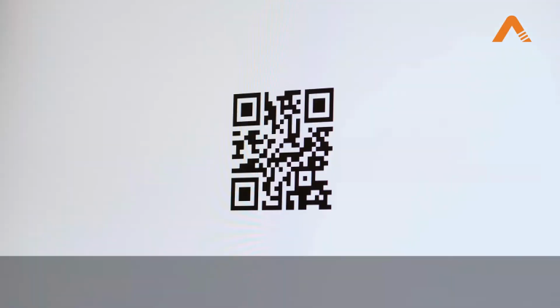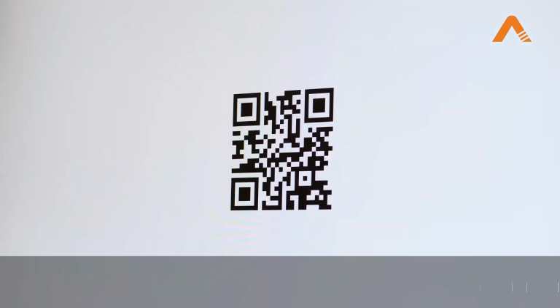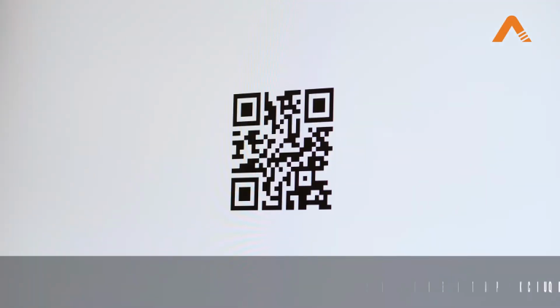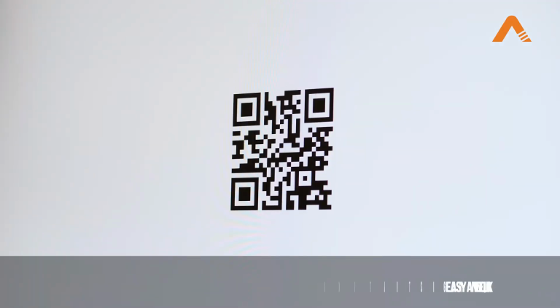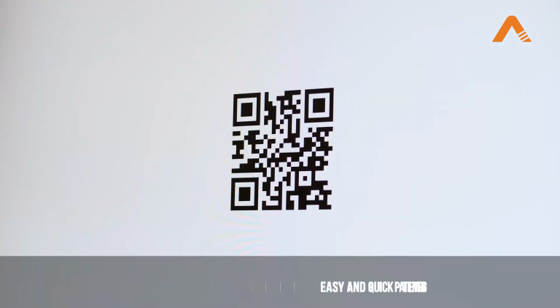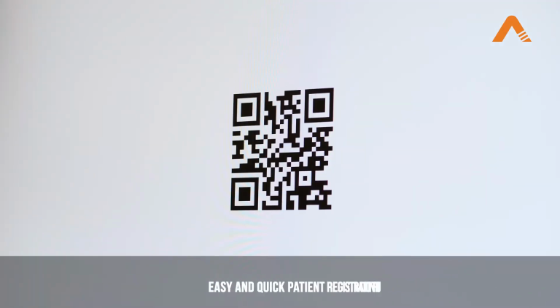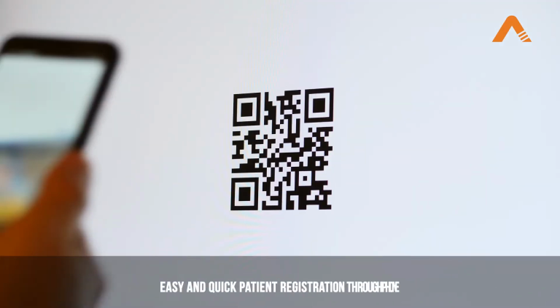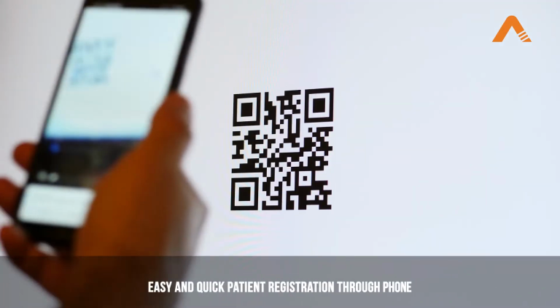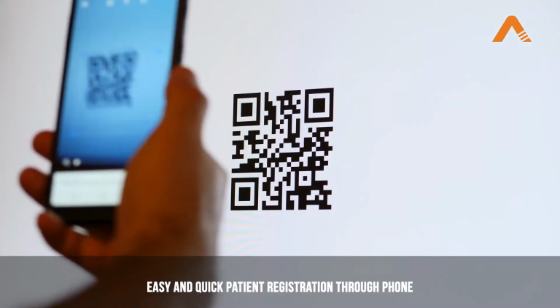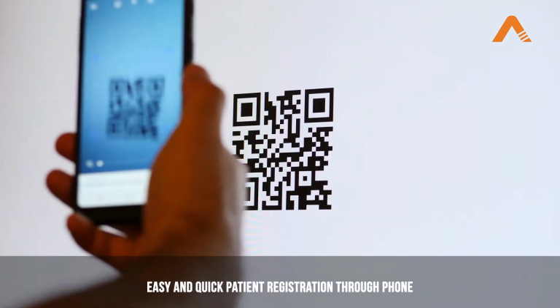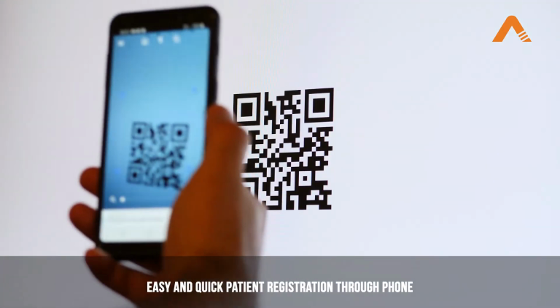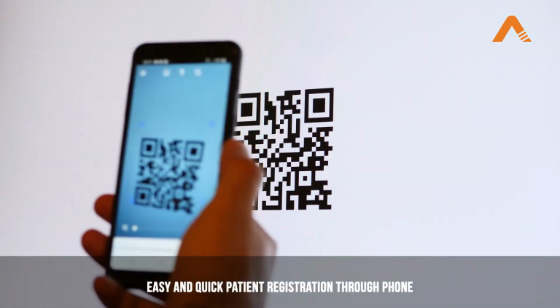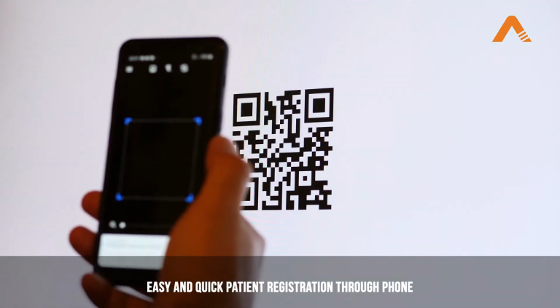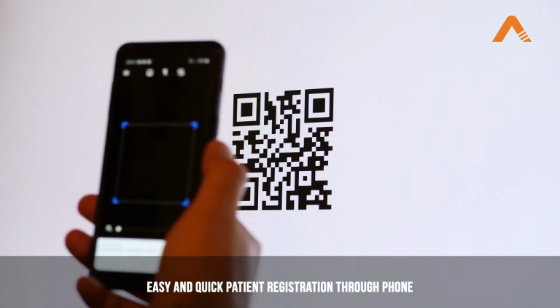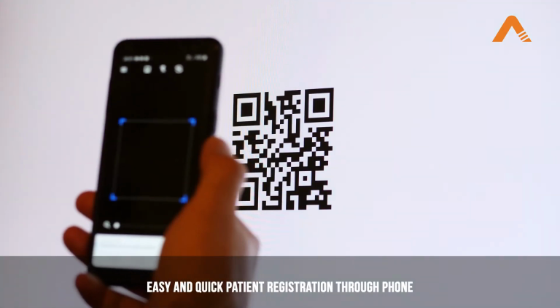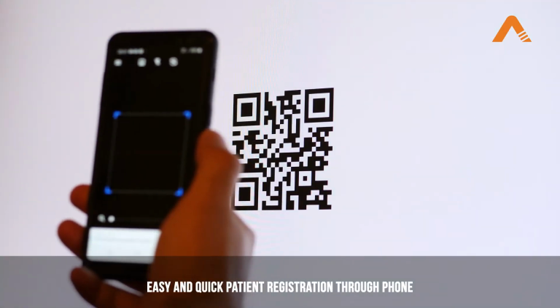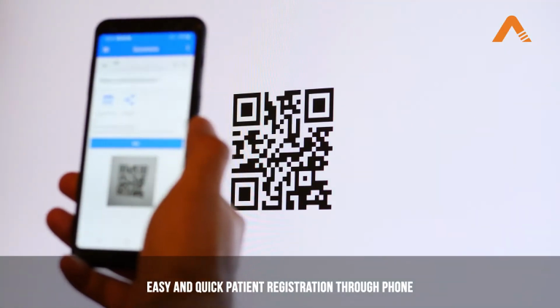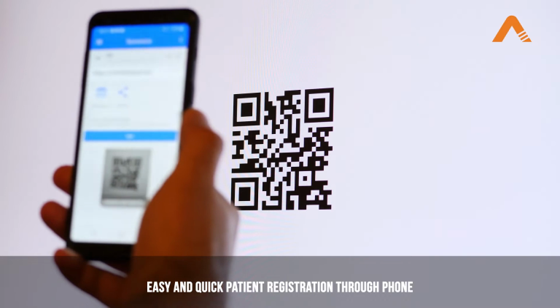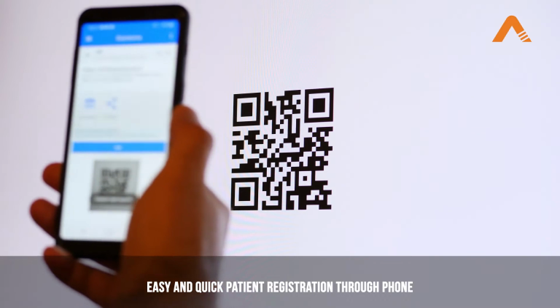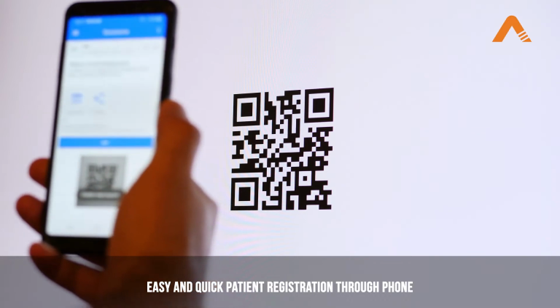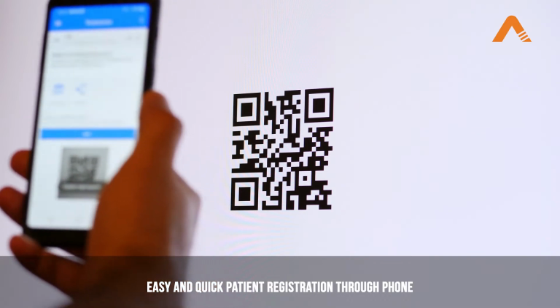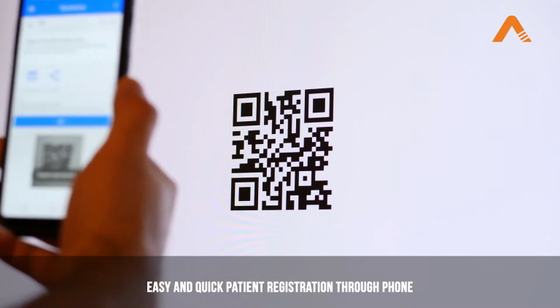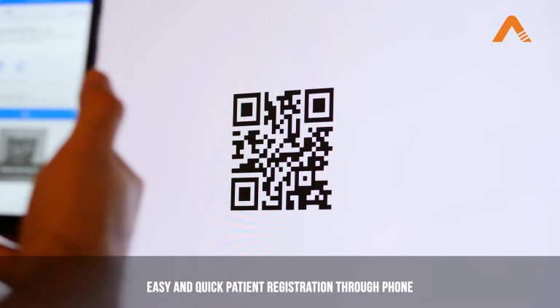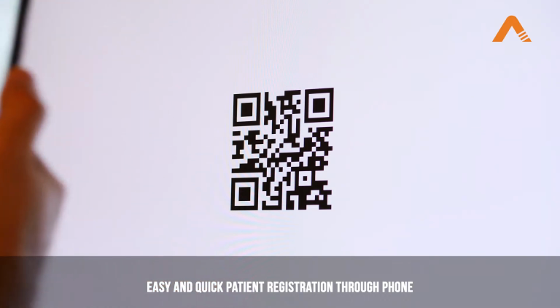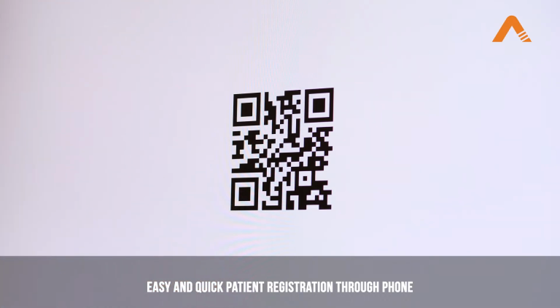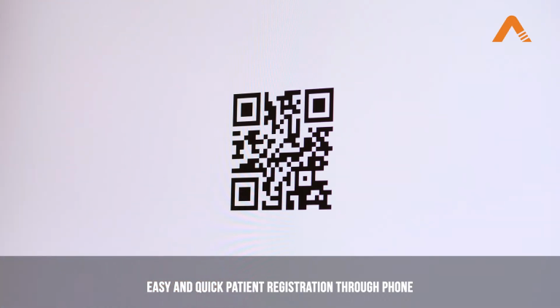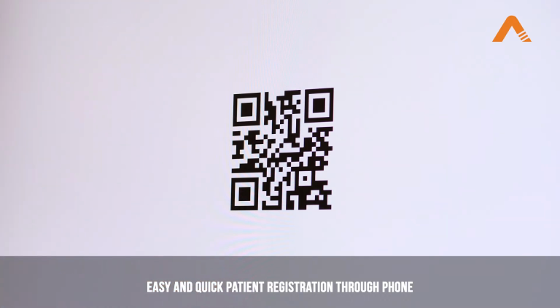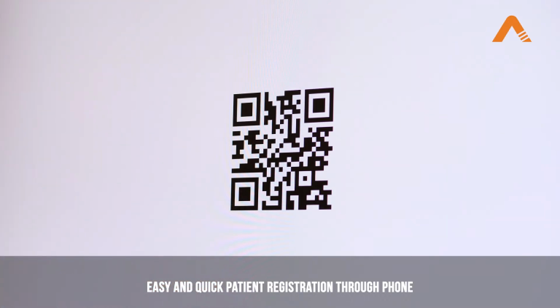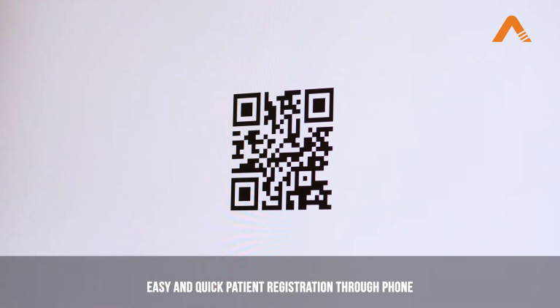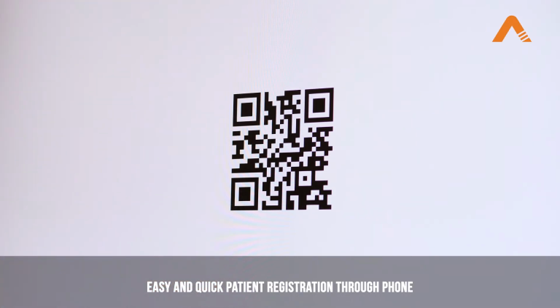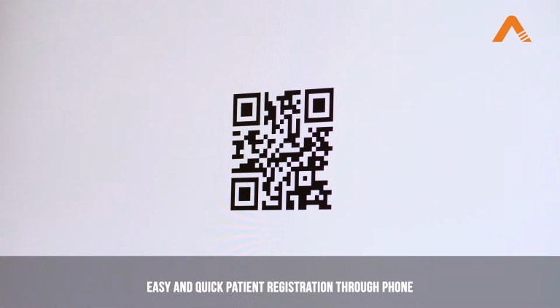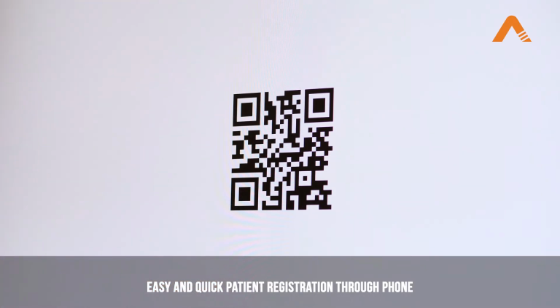With our conversational AI solution, your patients can register themselves from their smartphones with a simple URL or QR code to scan.